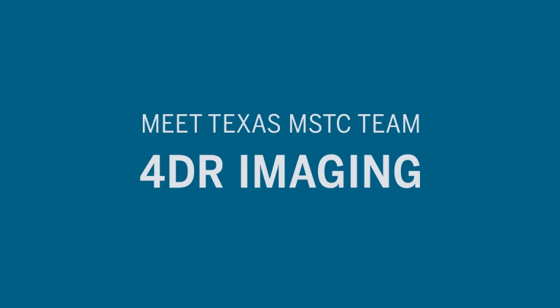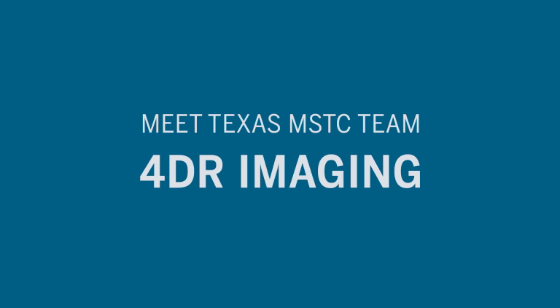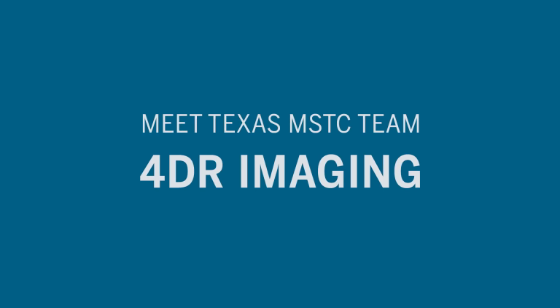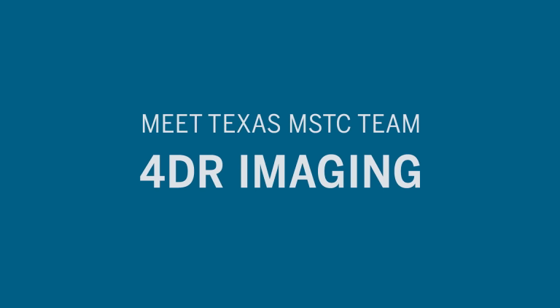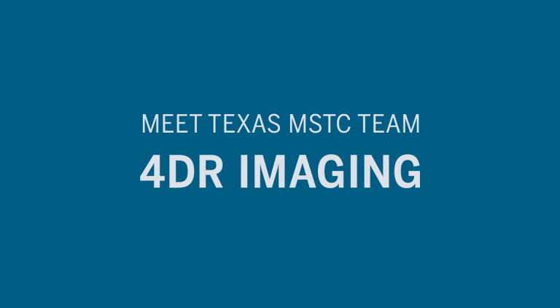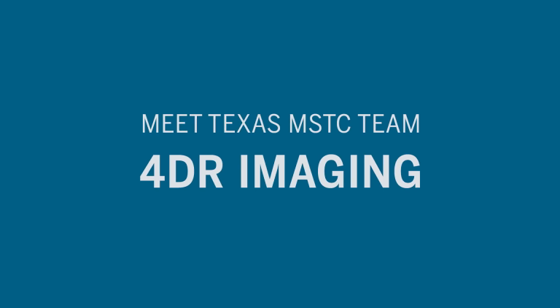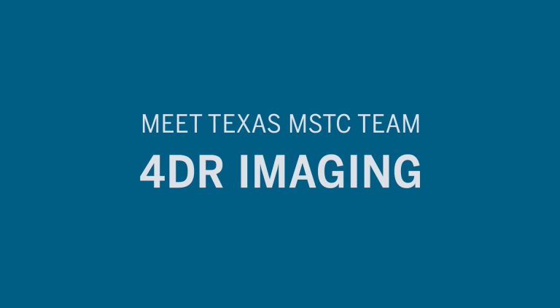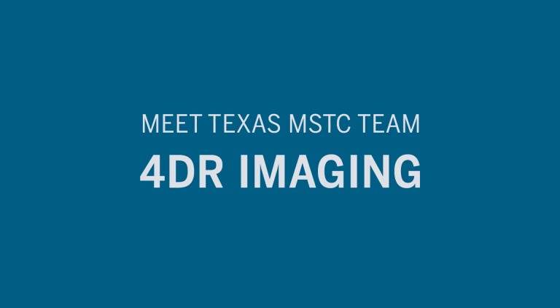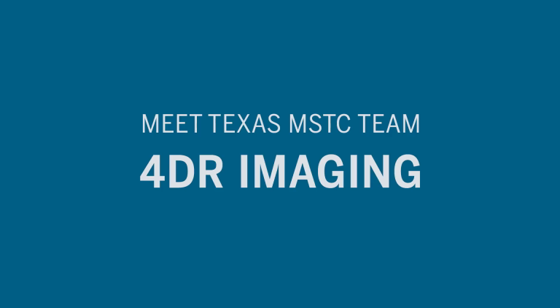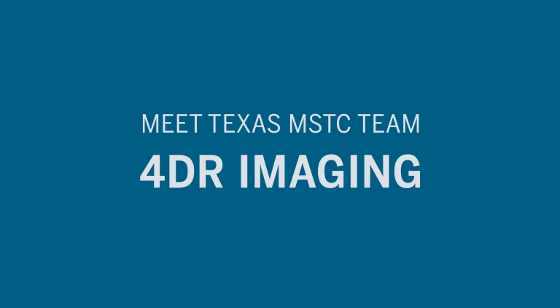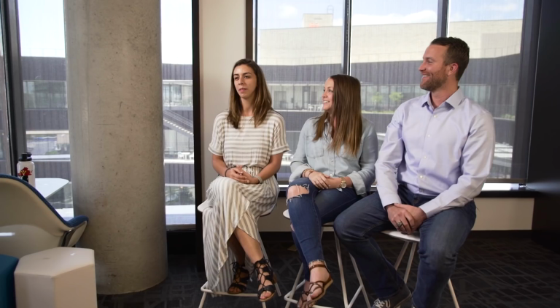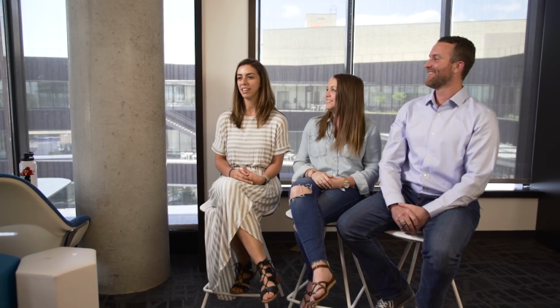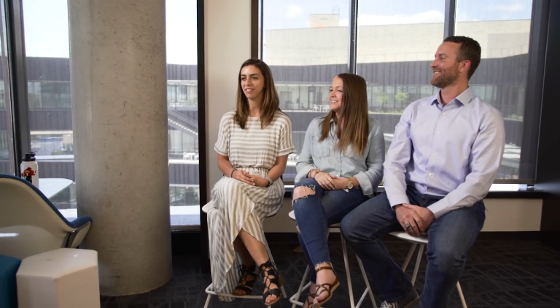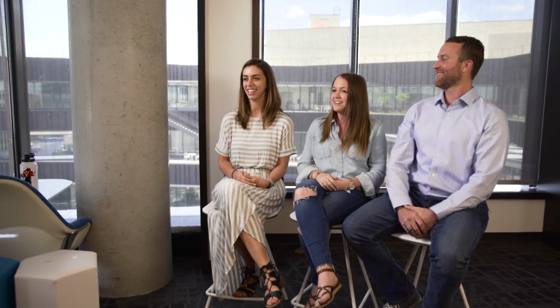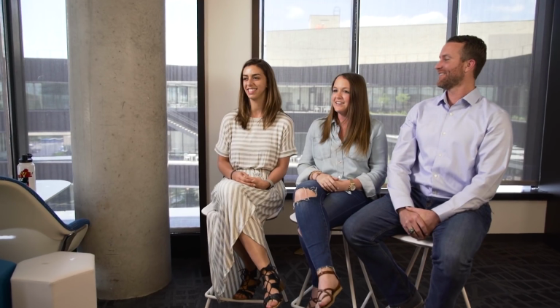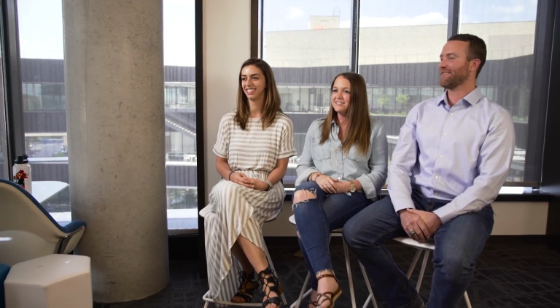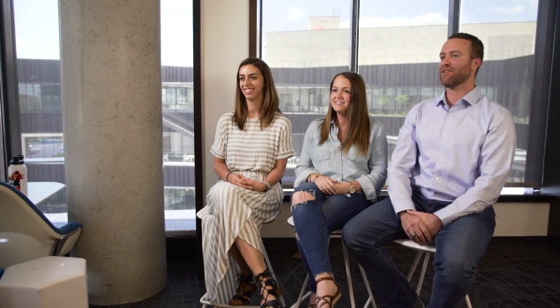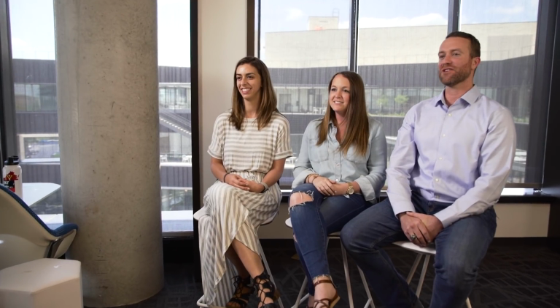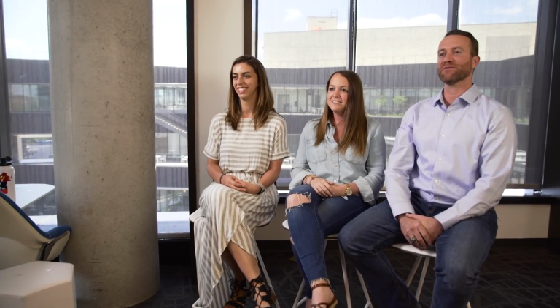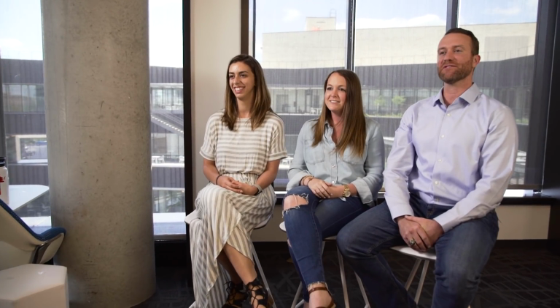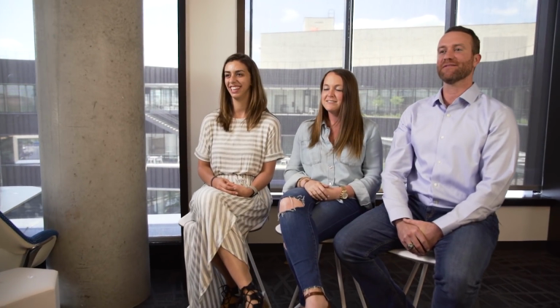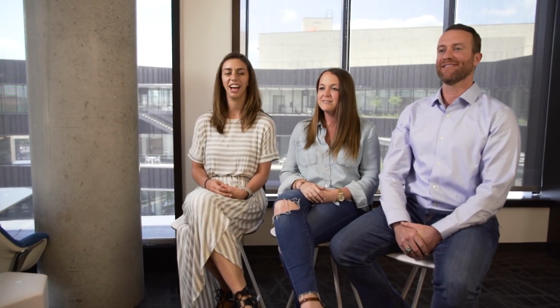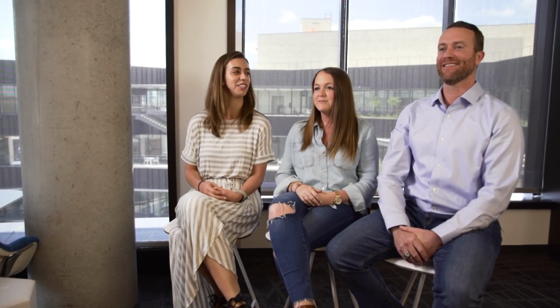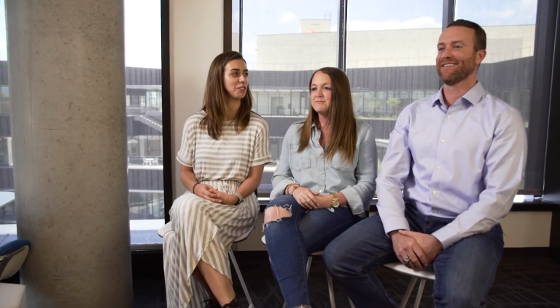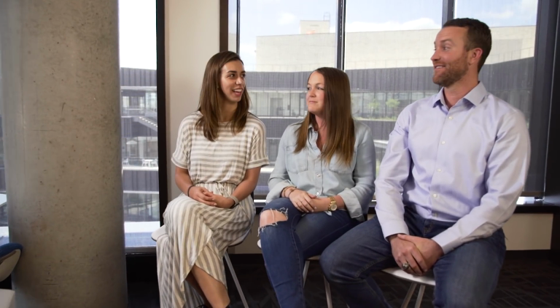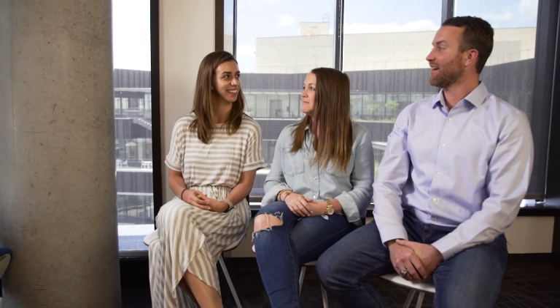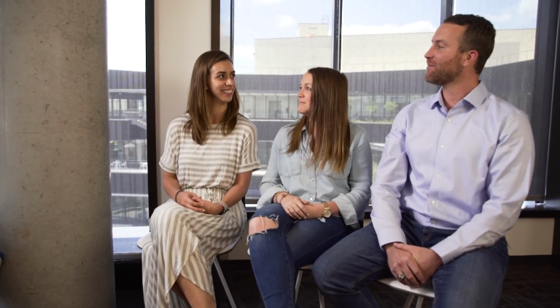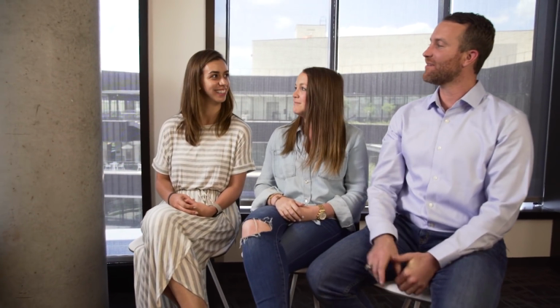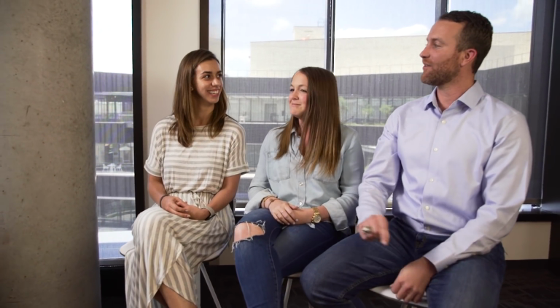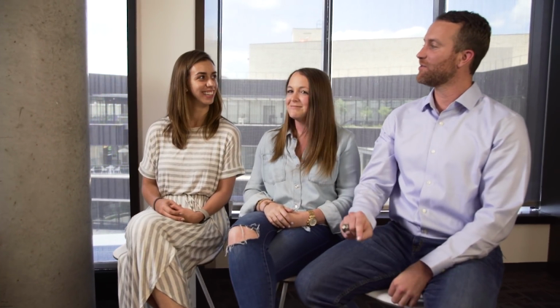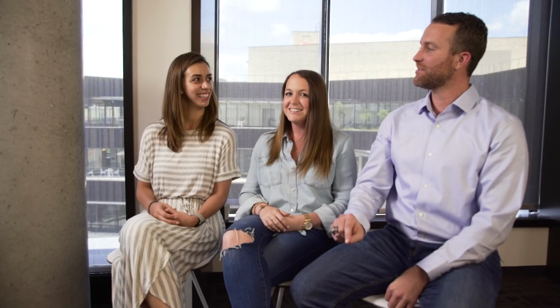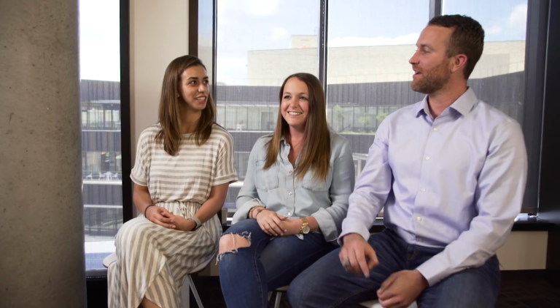What does MSTC stand for? Master of Science in Technology Commercialization. How did you do that? I'm like the Micro Machines guy.